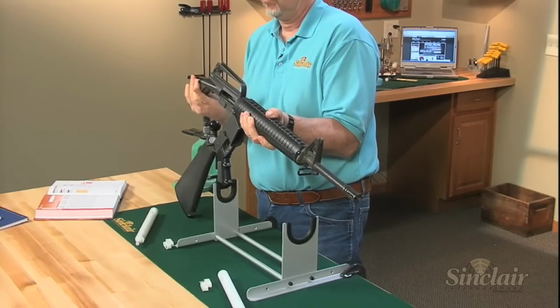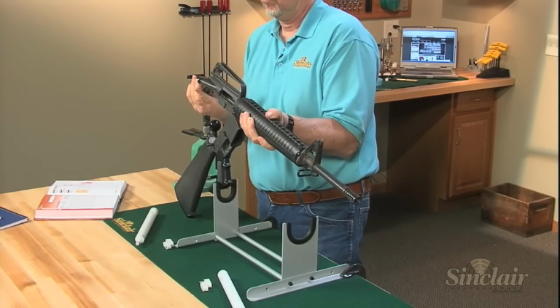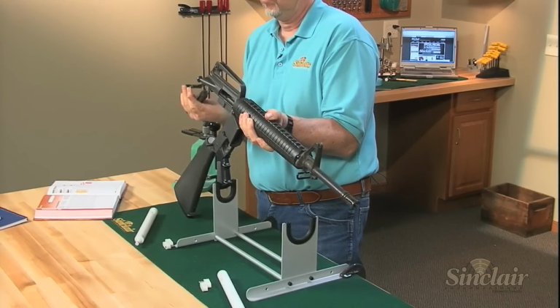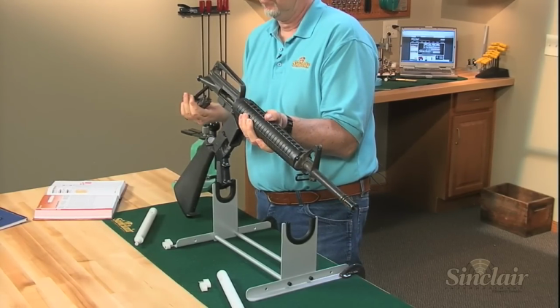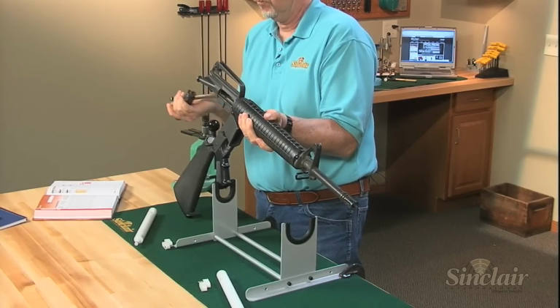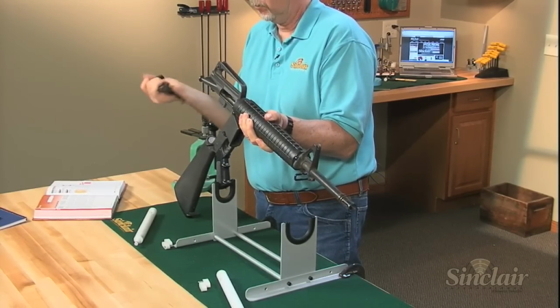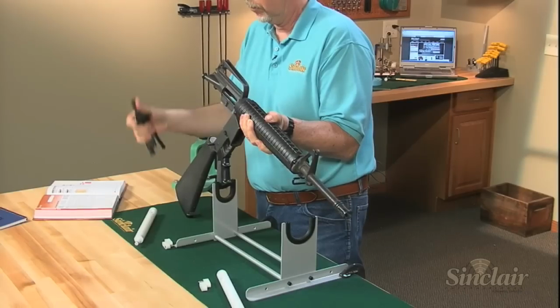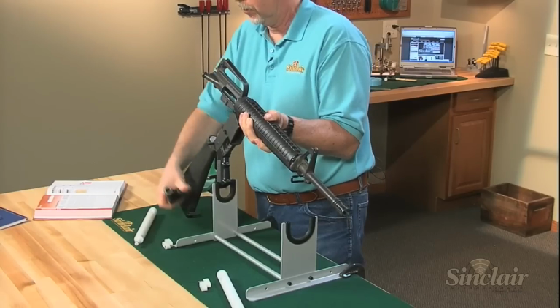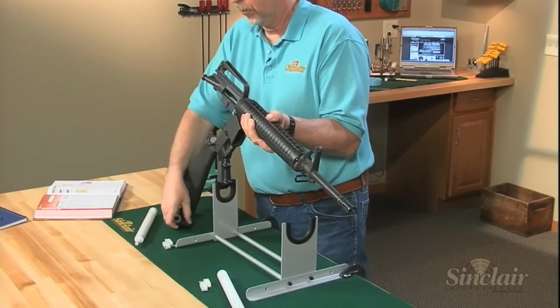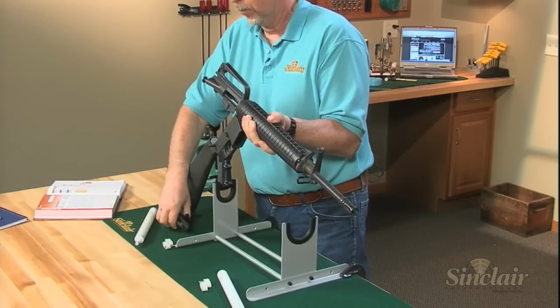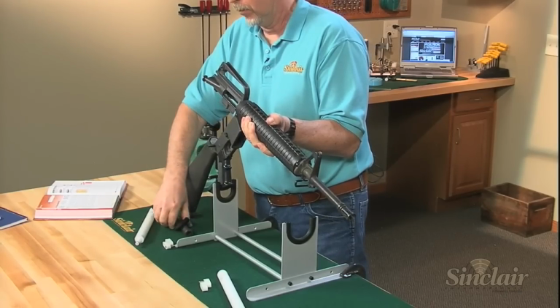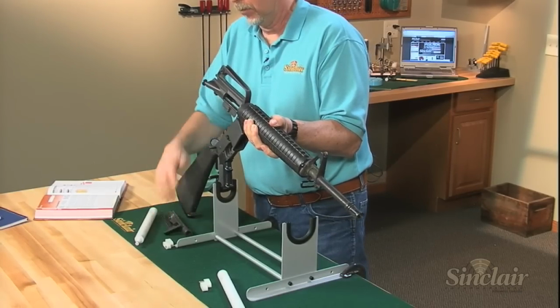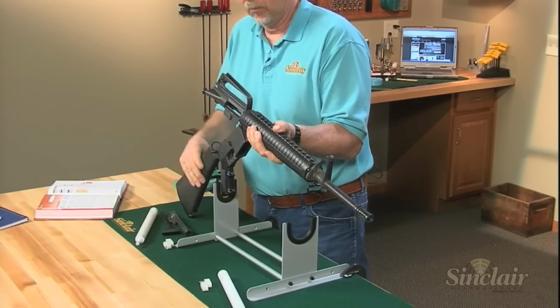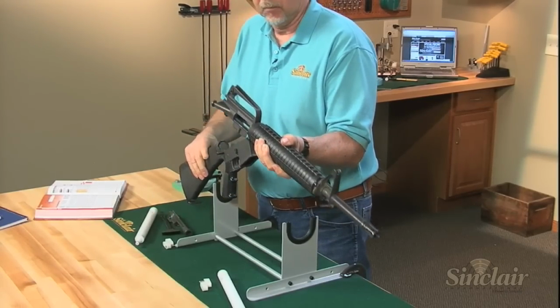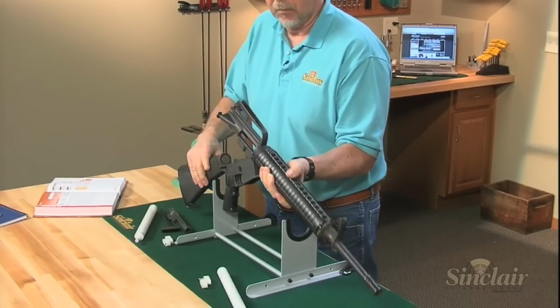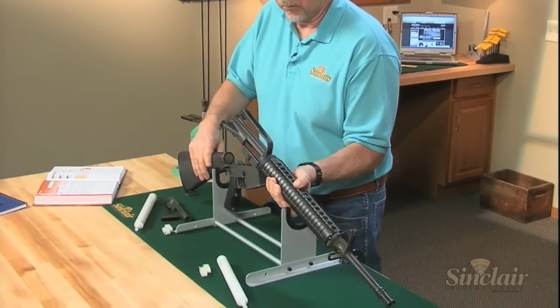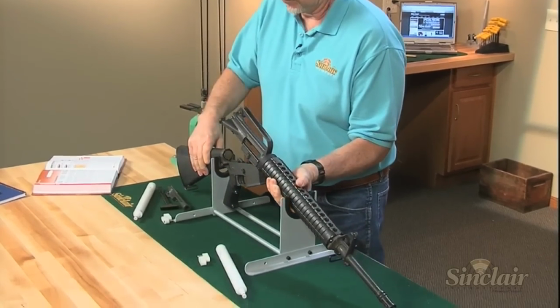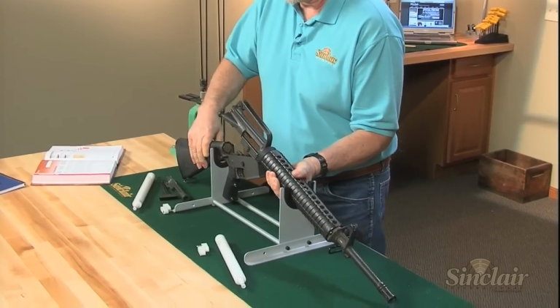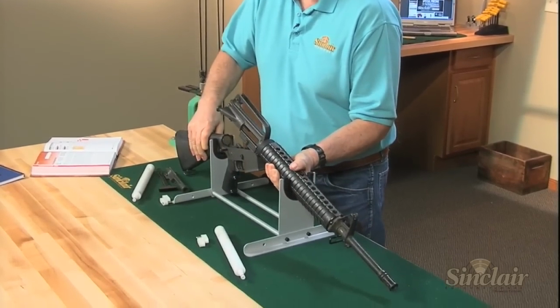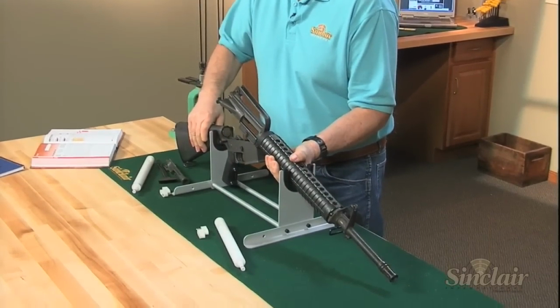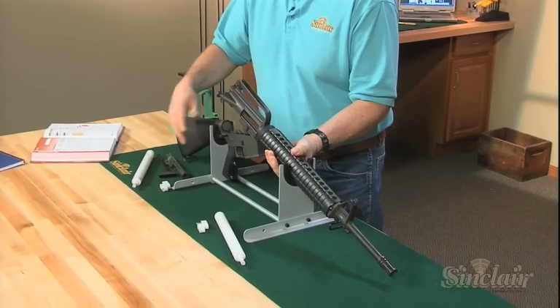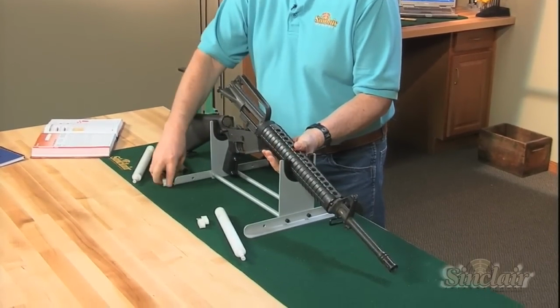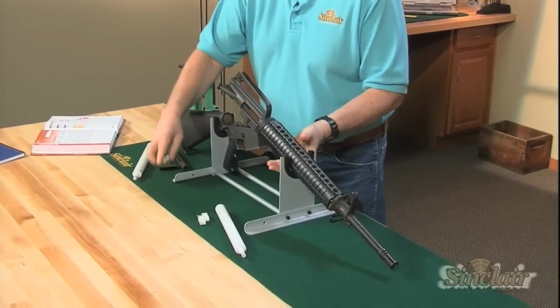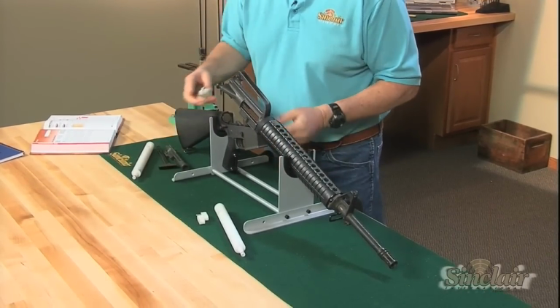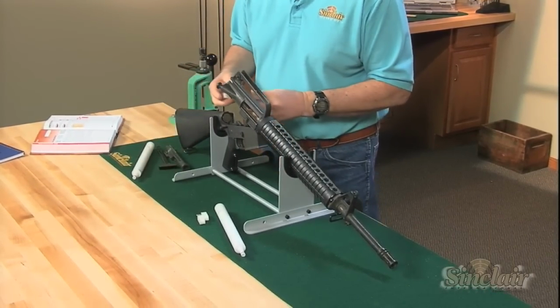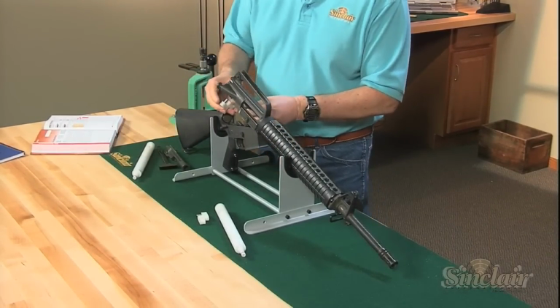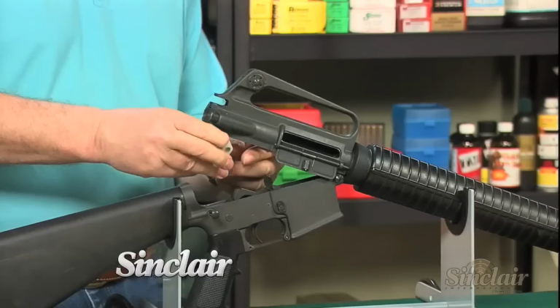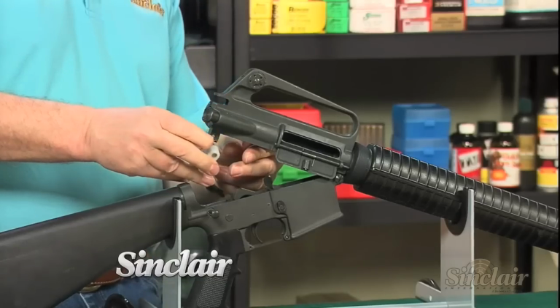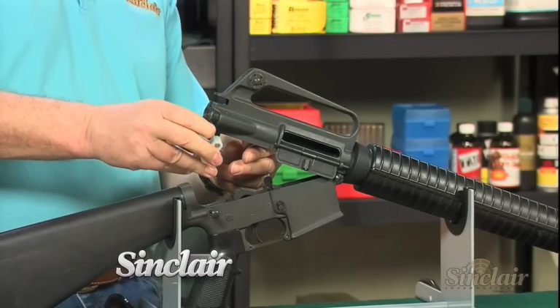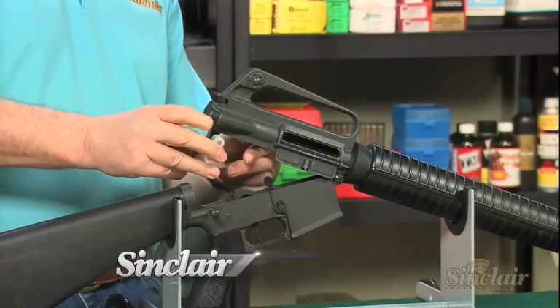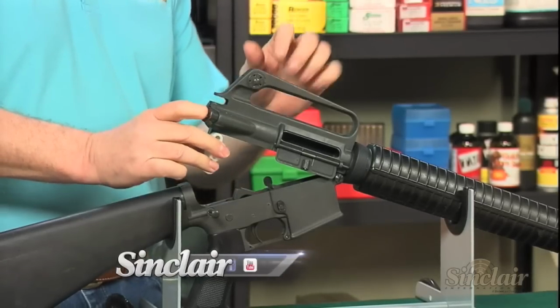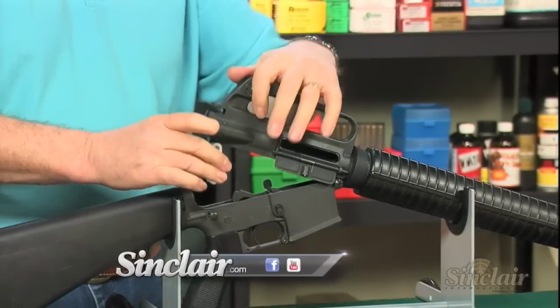Now you can clean your rifle using your normal methods. These days AR-15s are chambered for many different cartridges and we have a rod guide for most of them.